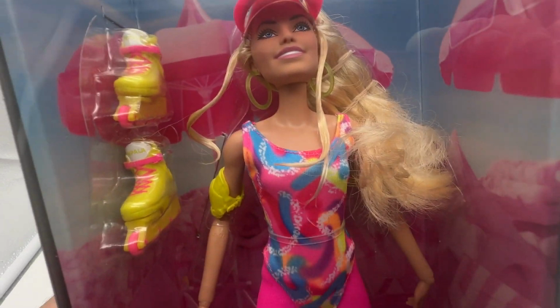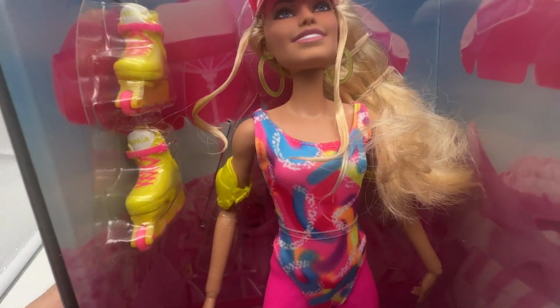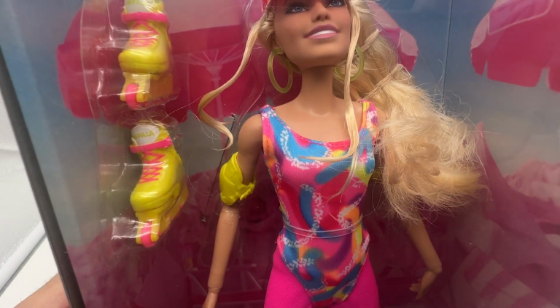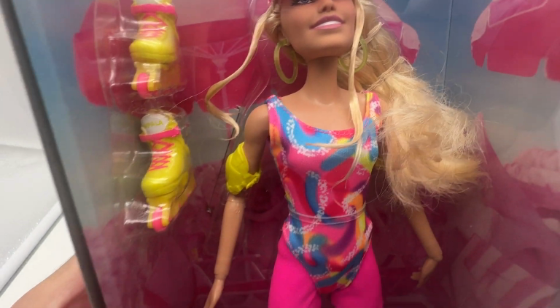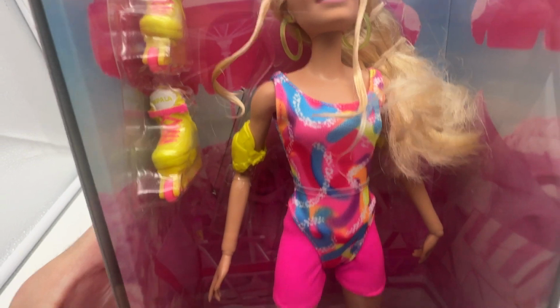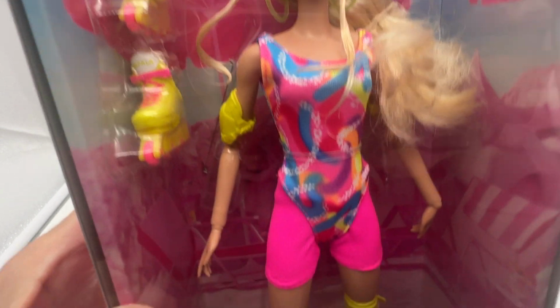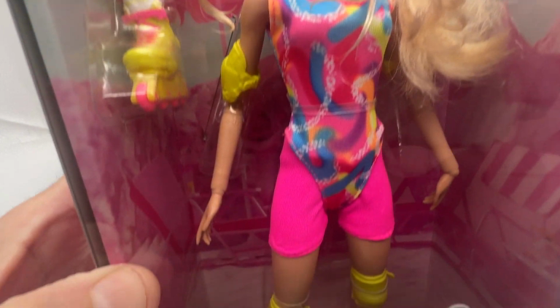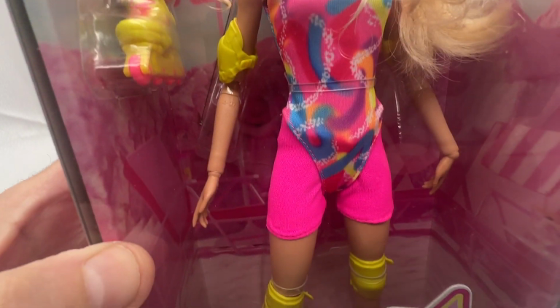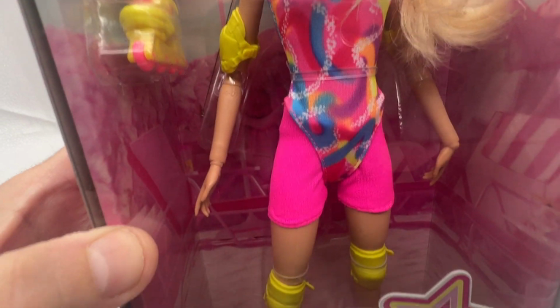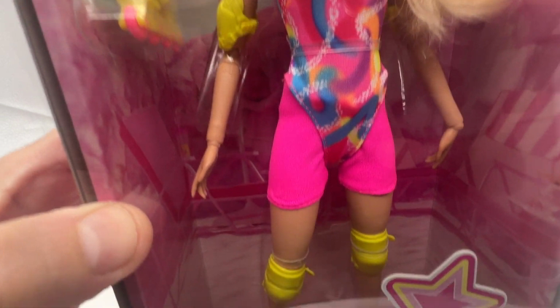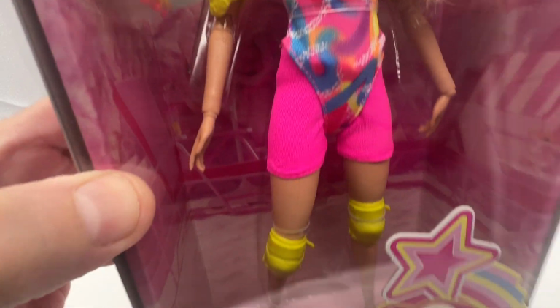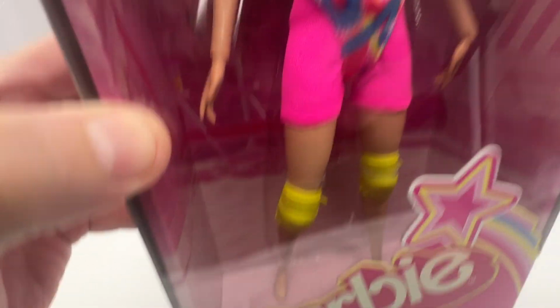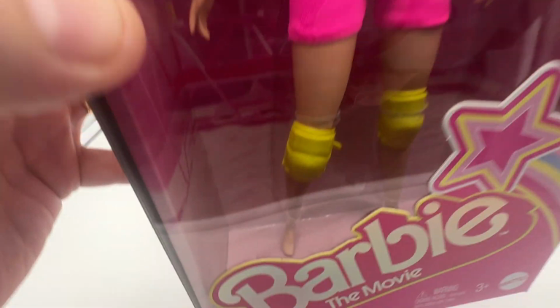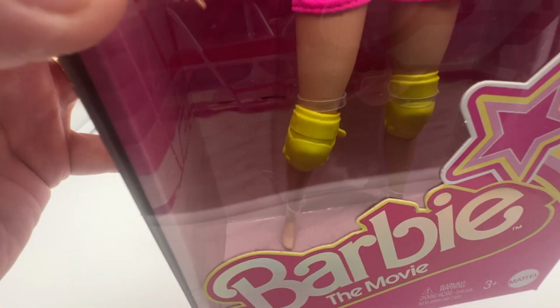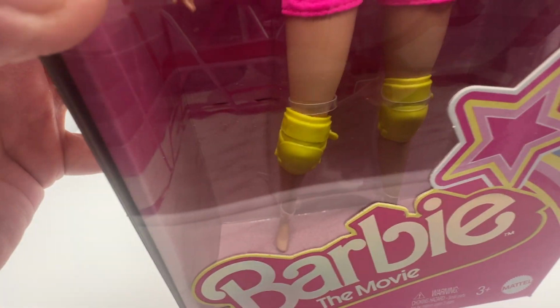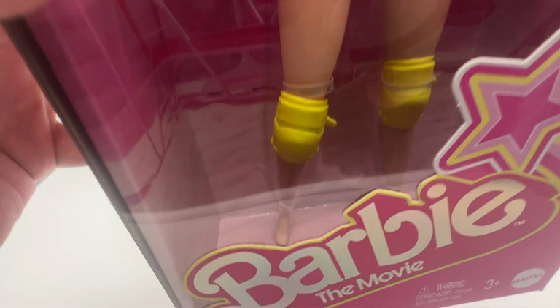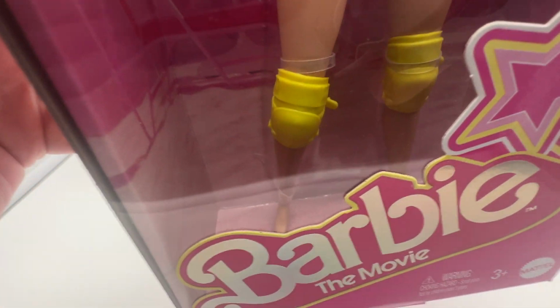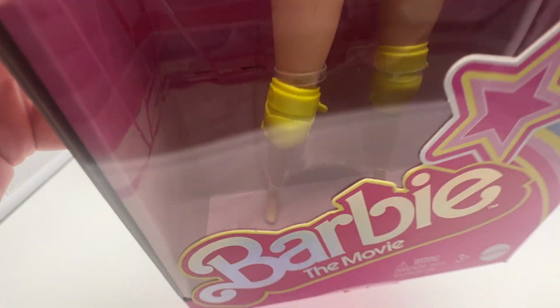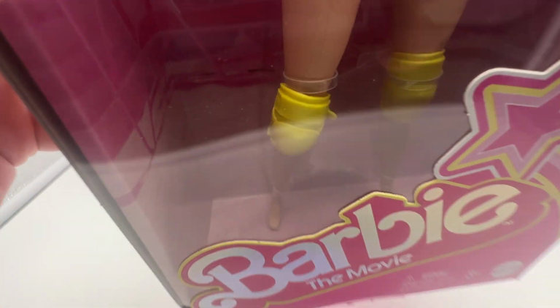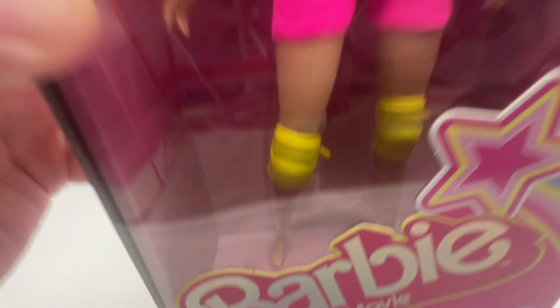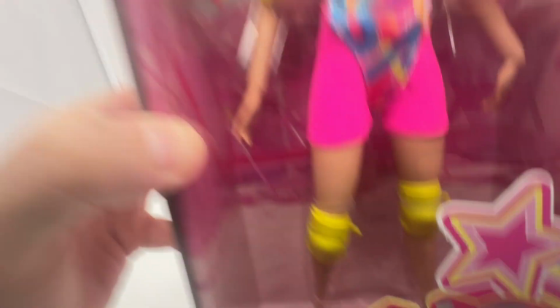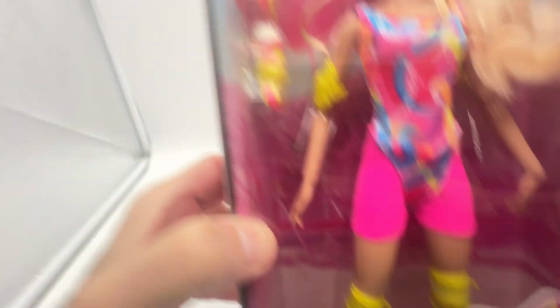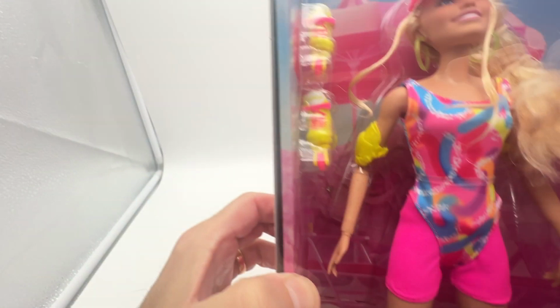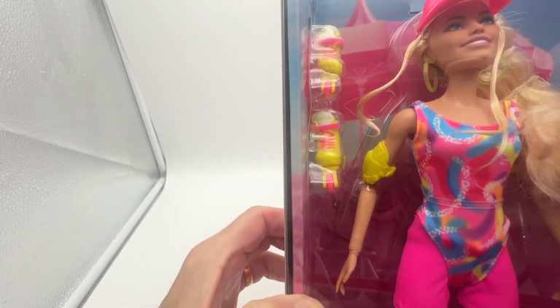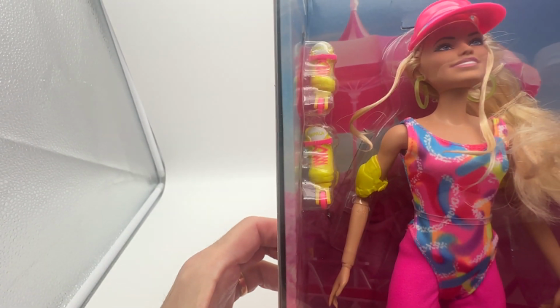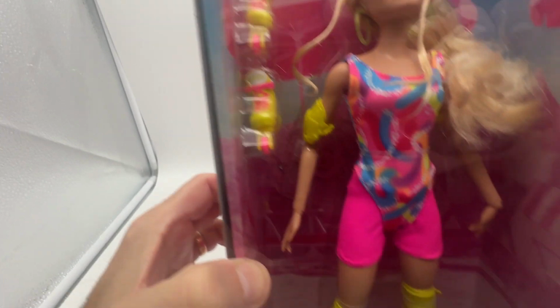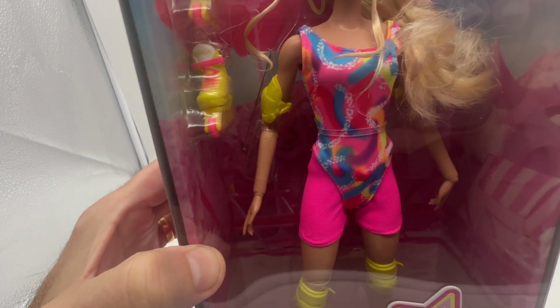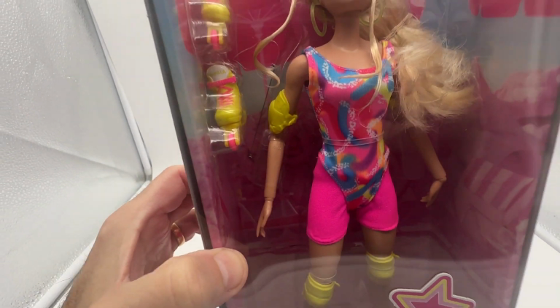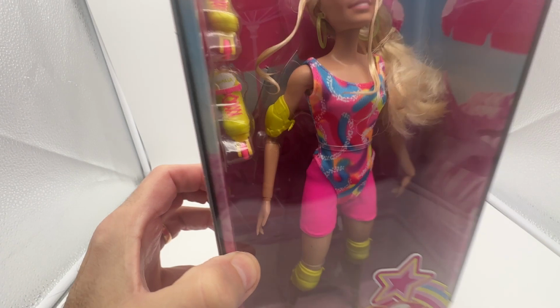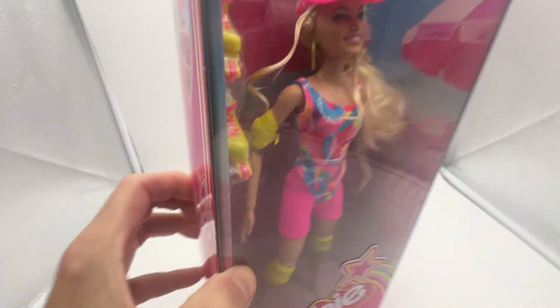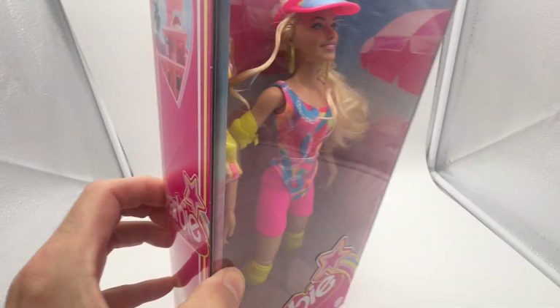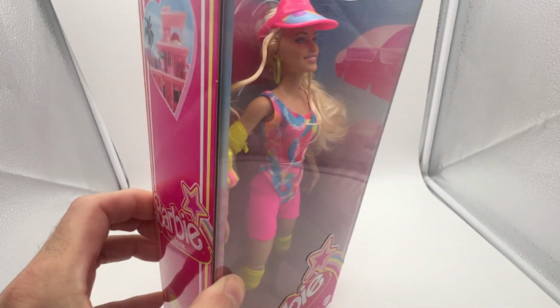One more time we give you a nice shot inside — the little outfit, the little knee pads, and you put the little roller skates on and she can roller skate all around.